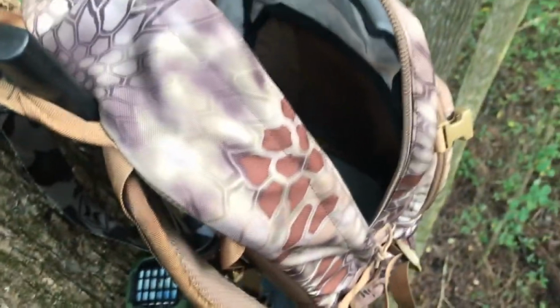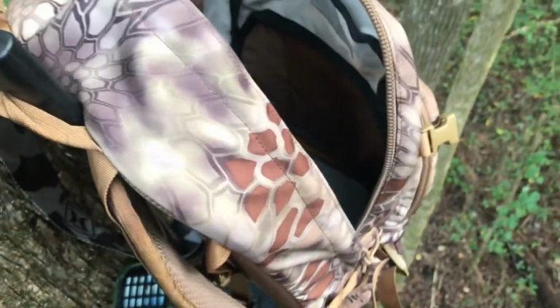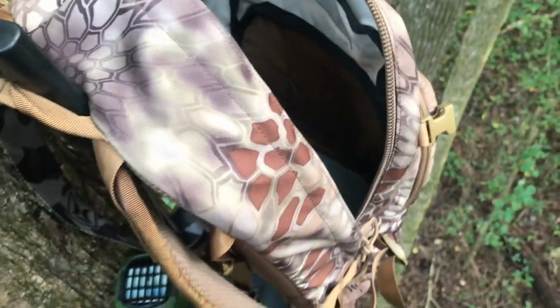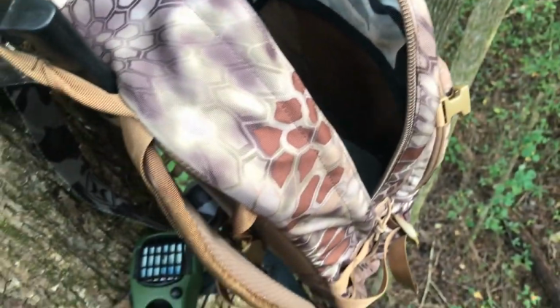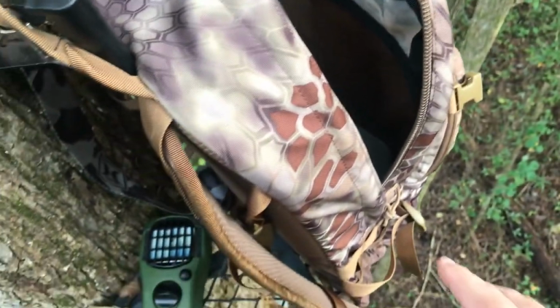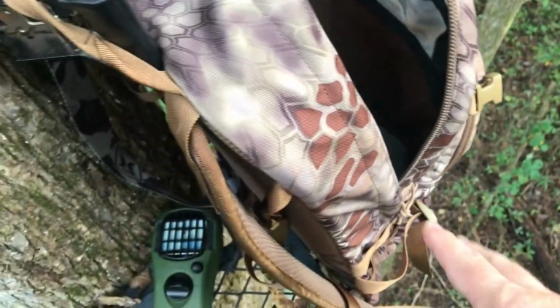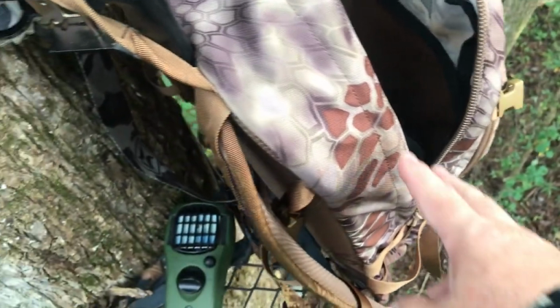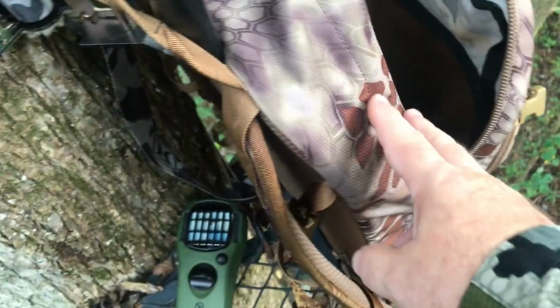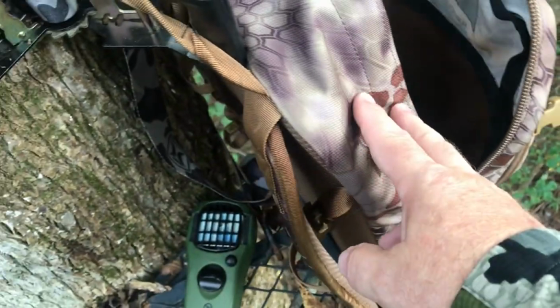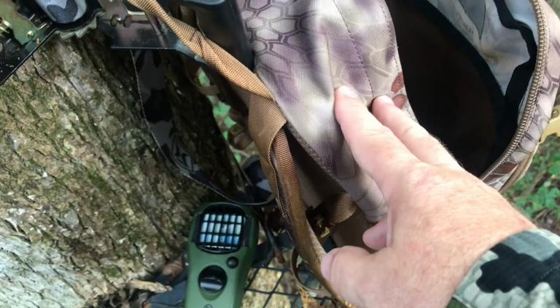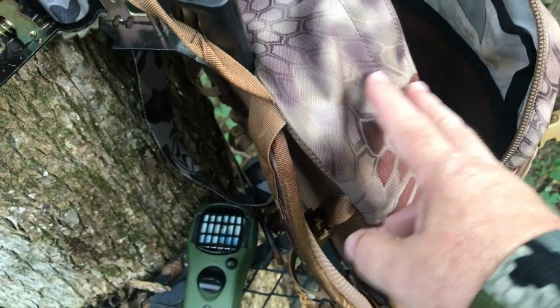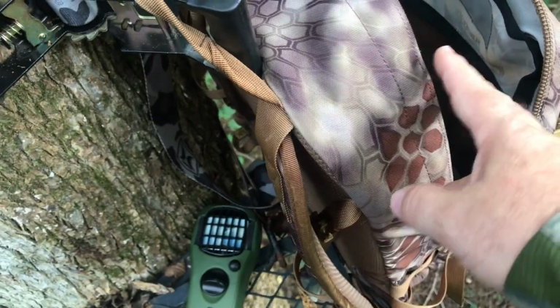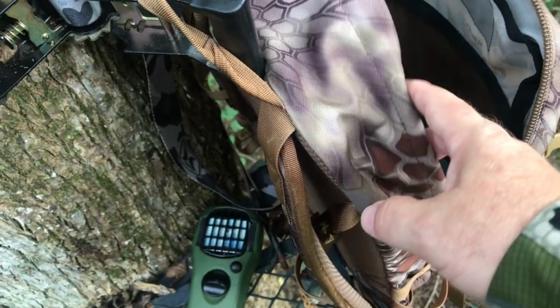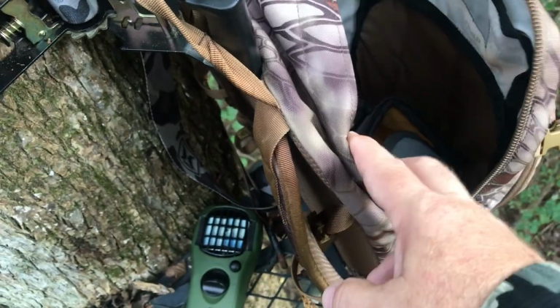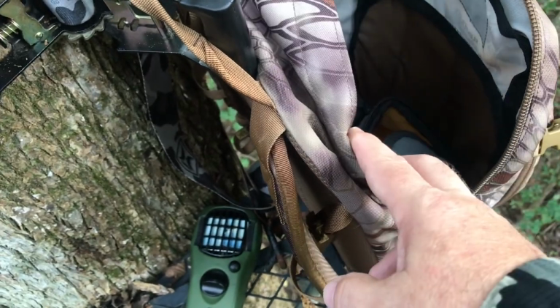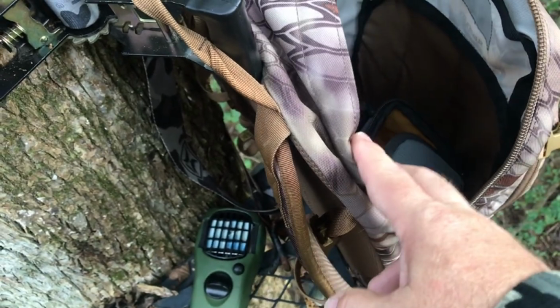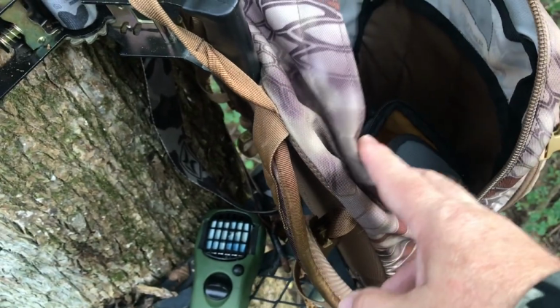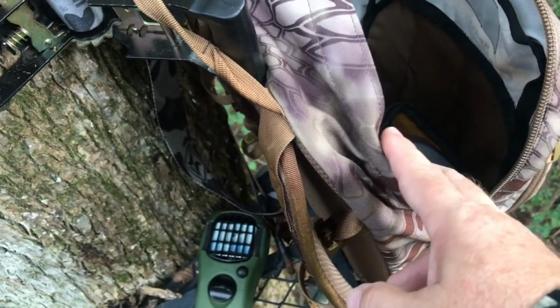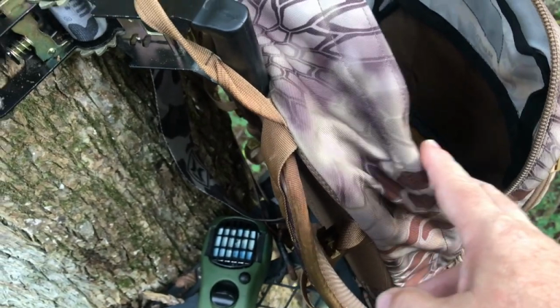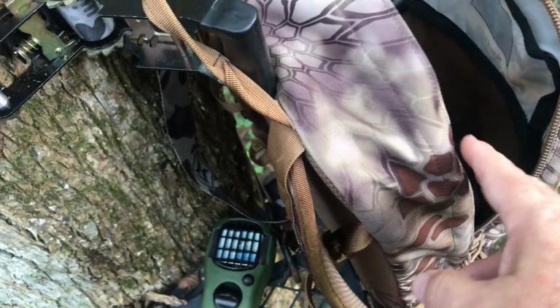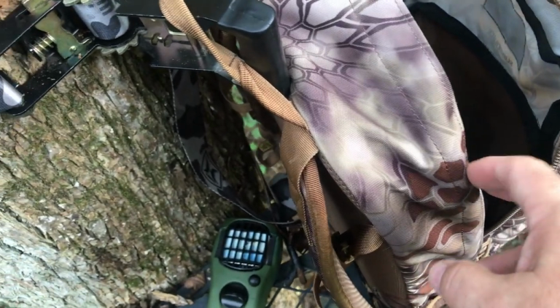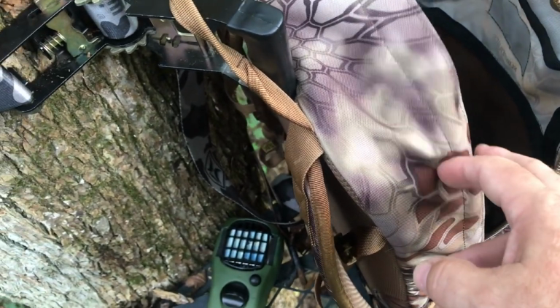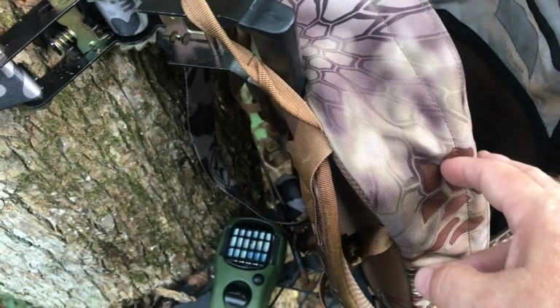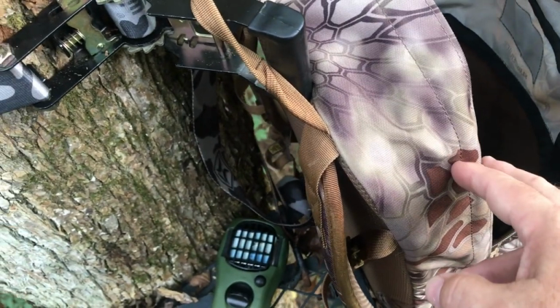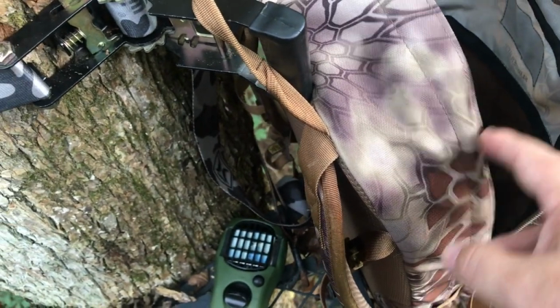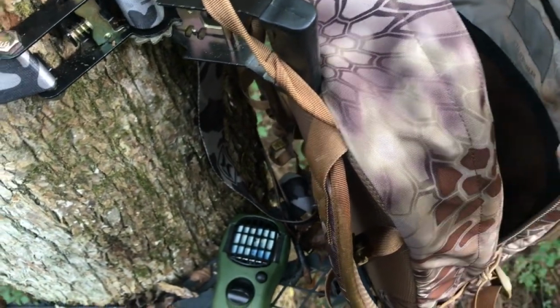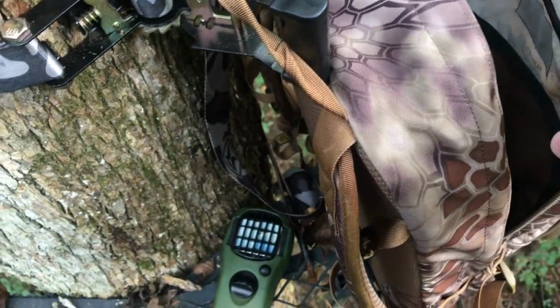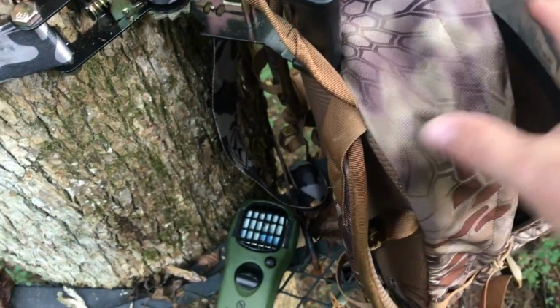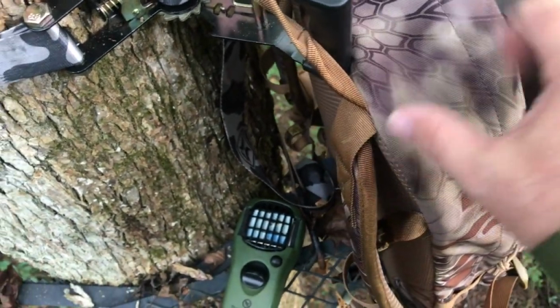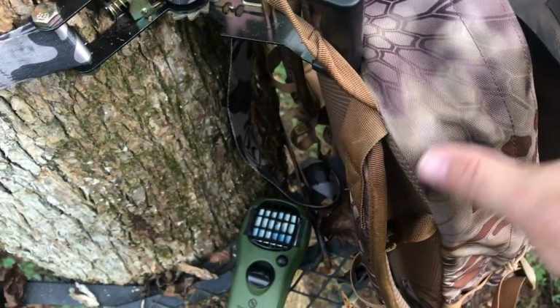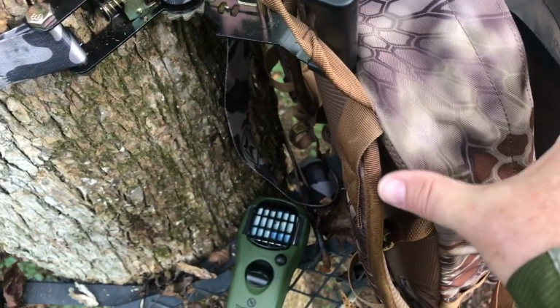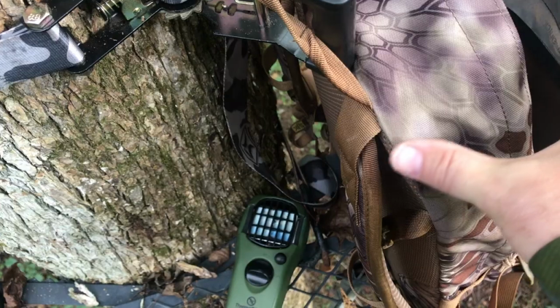It folds up fairly compactly and goes in this backpack. This is a Slumberjack Spore — I might do a review on it later. It does okay but it's a tad small; I probably need it at least another inch wider.